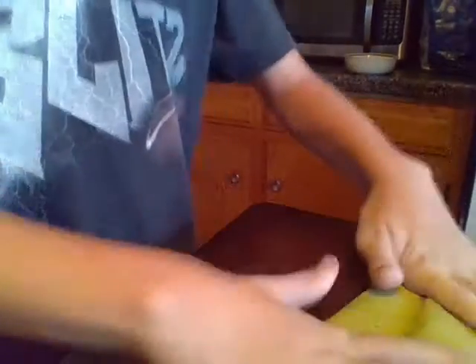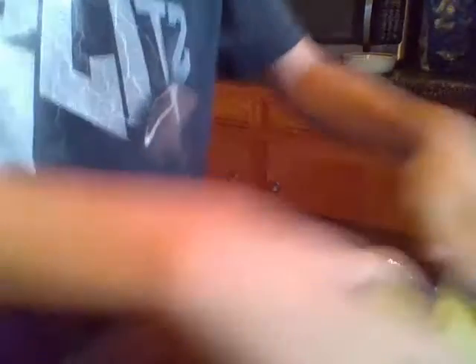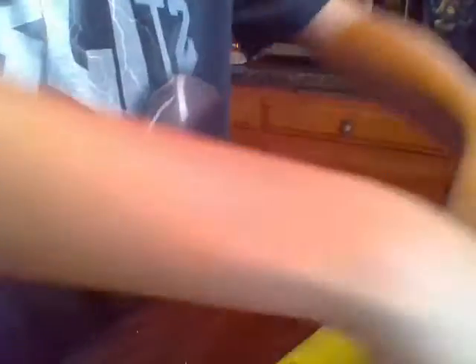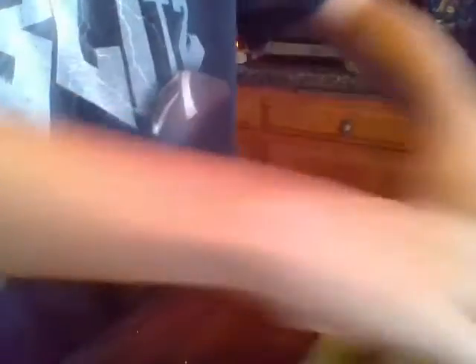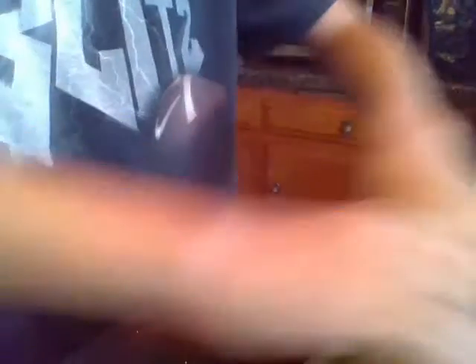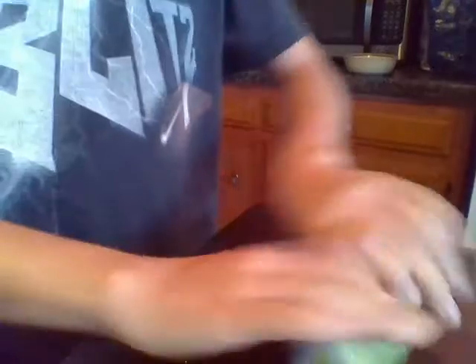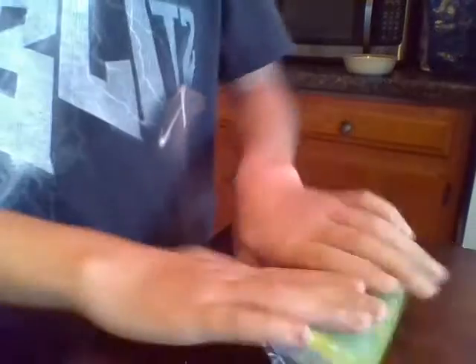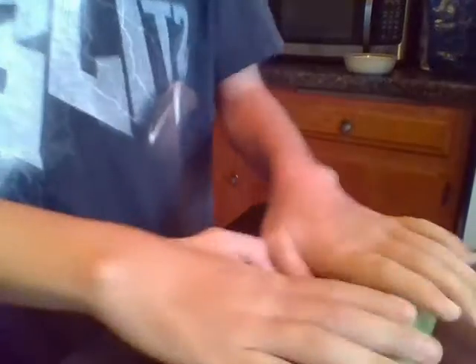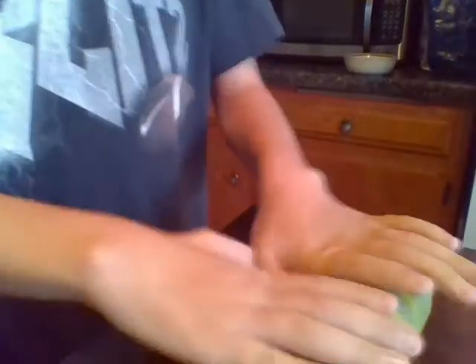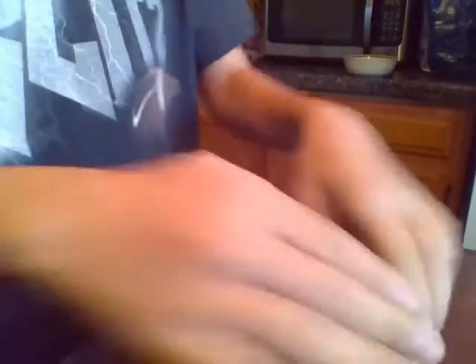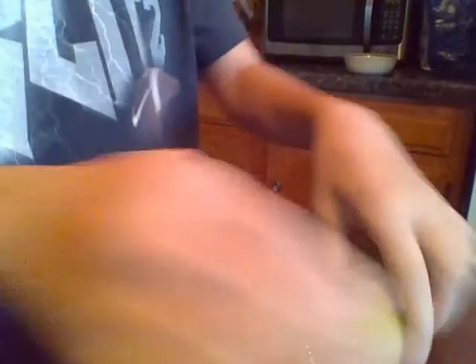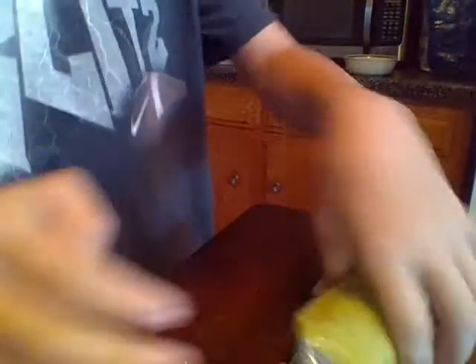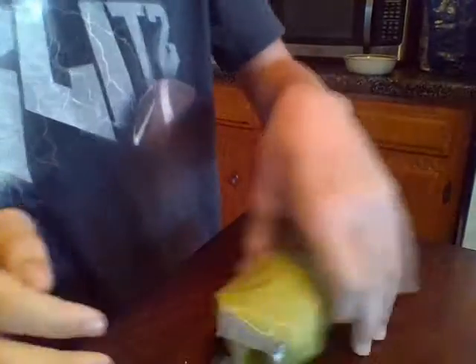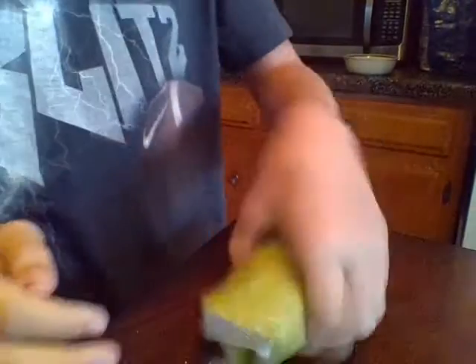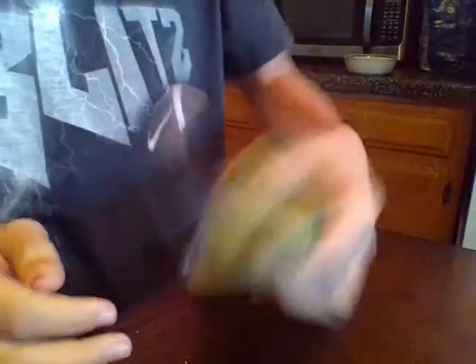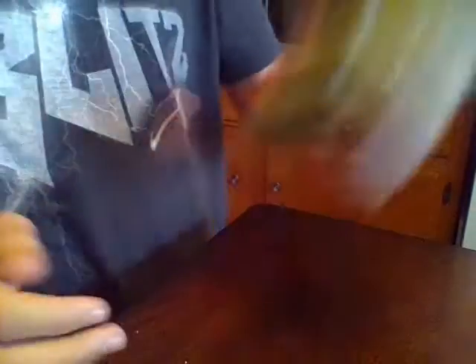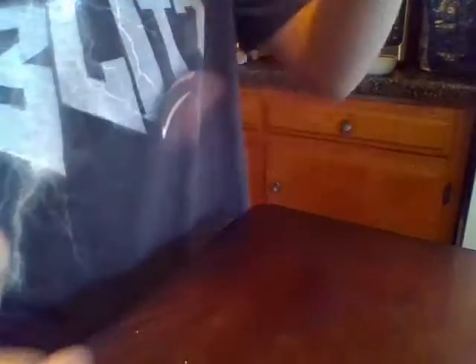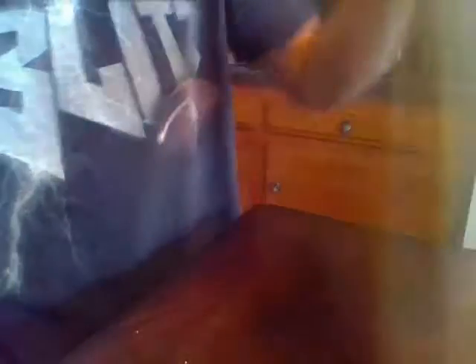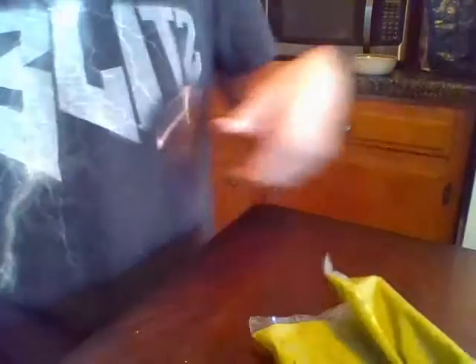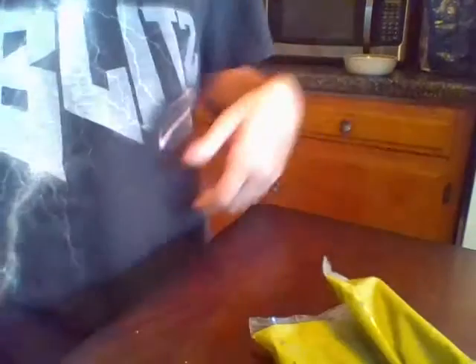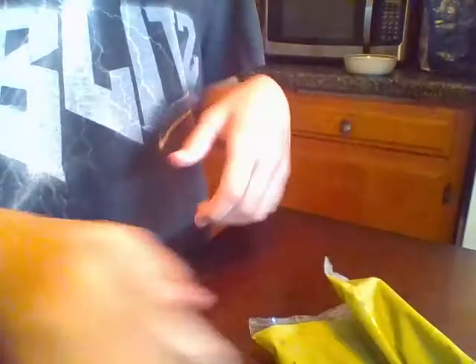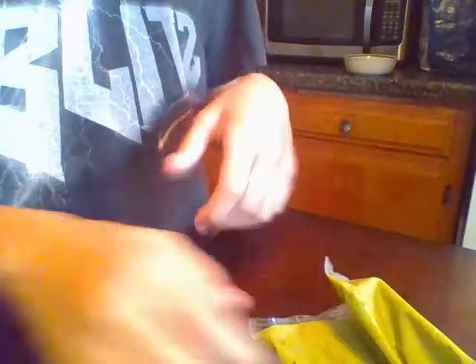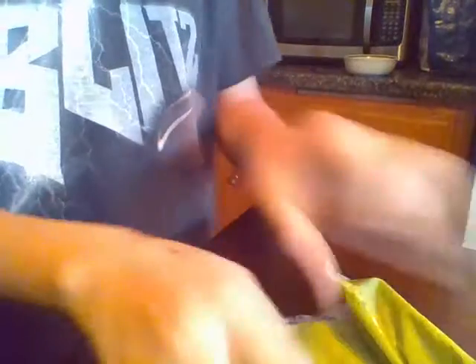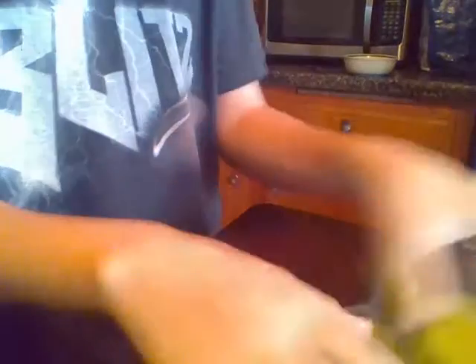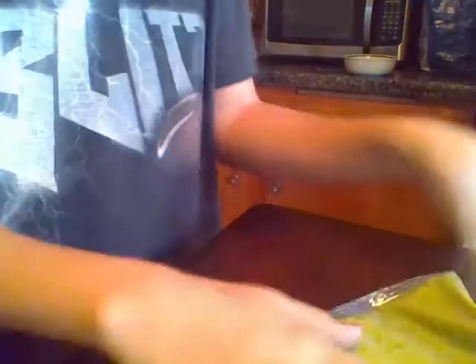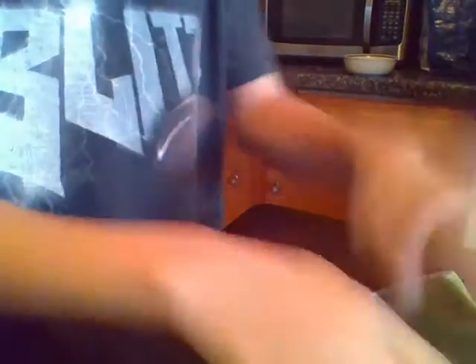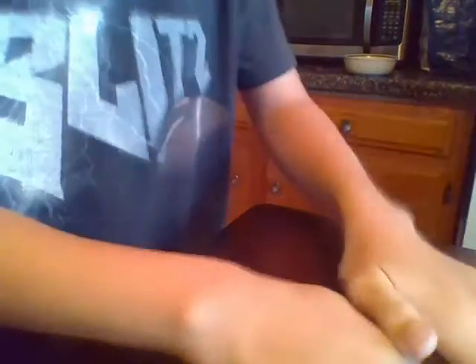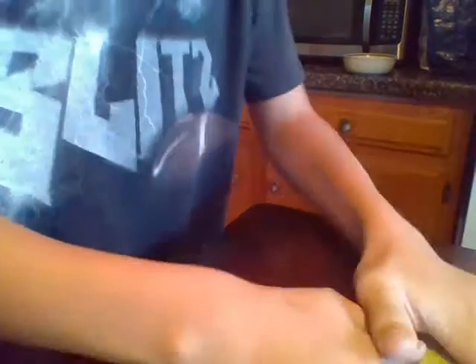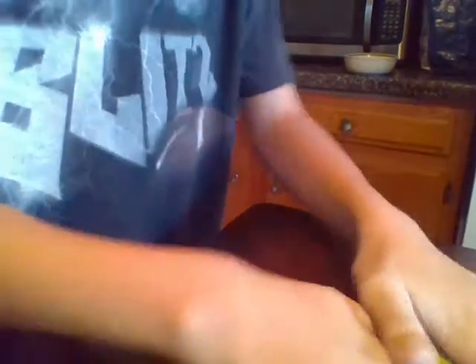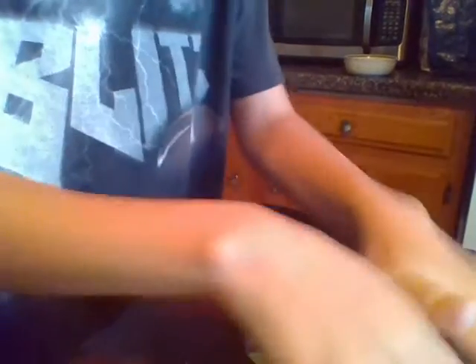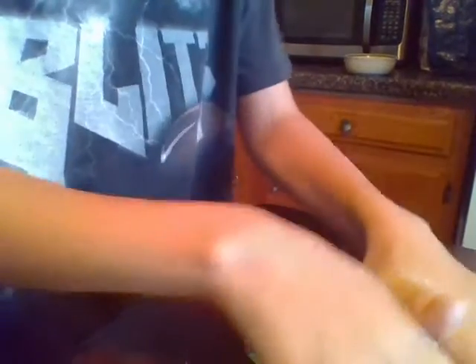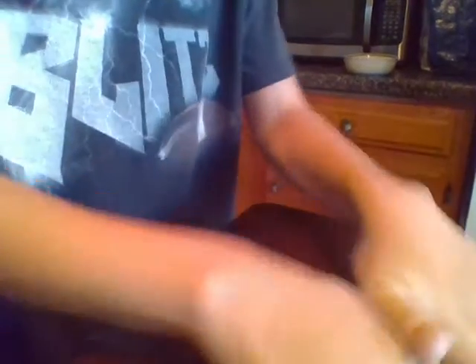Look at how flexible it is. It can't bounce though, don't worry about that one.